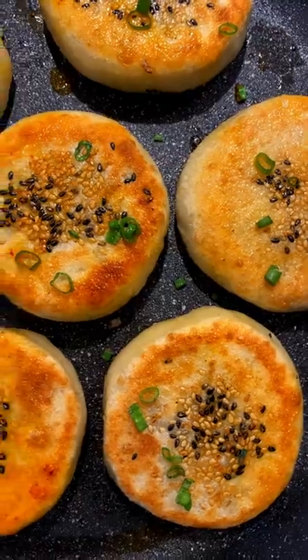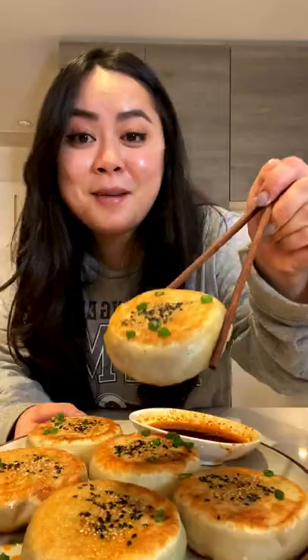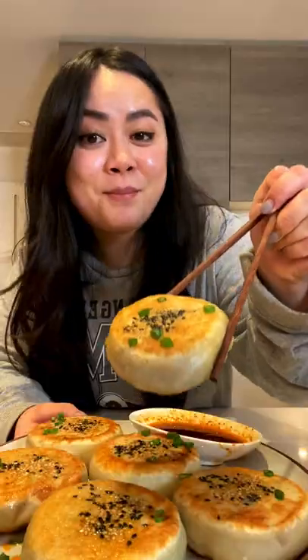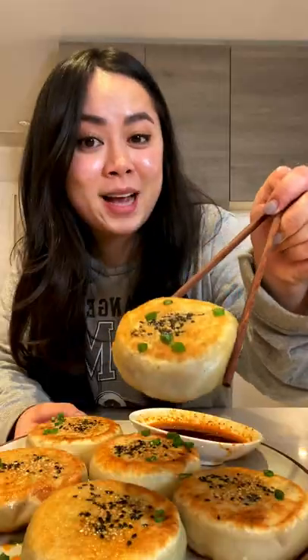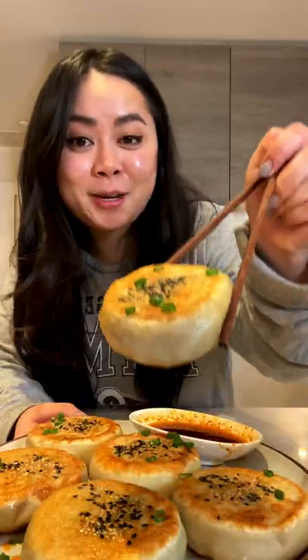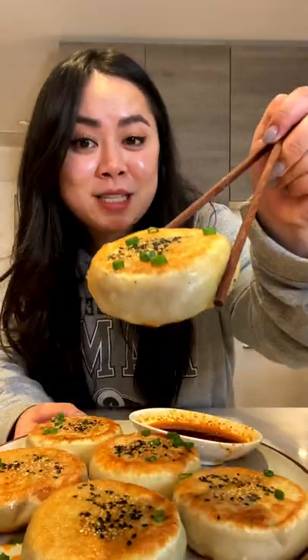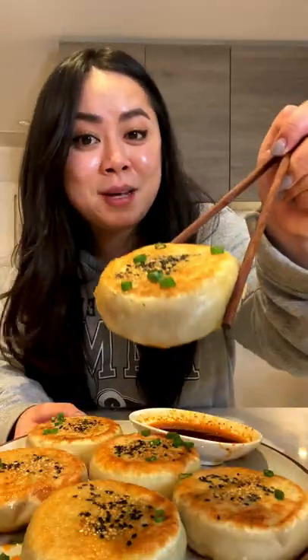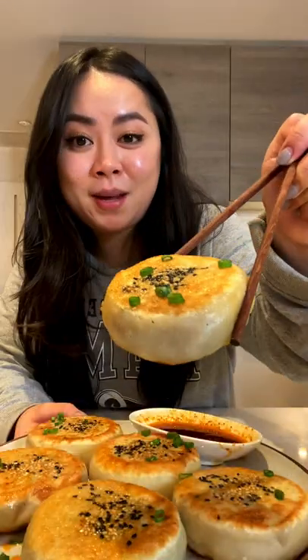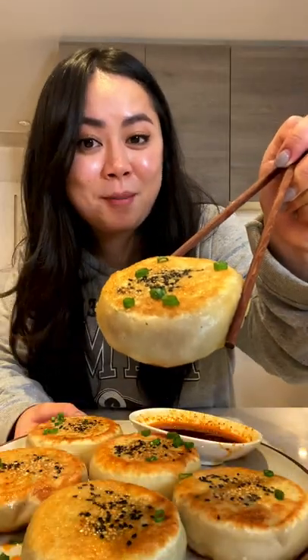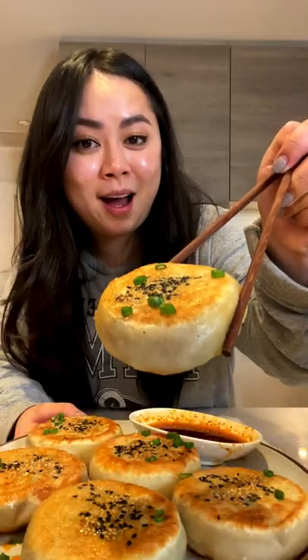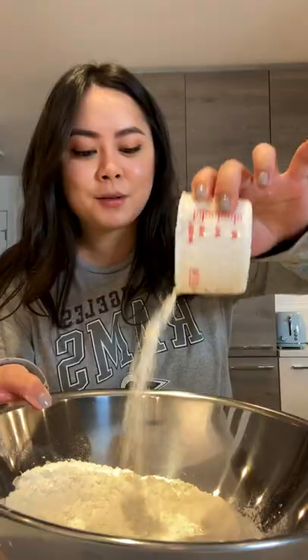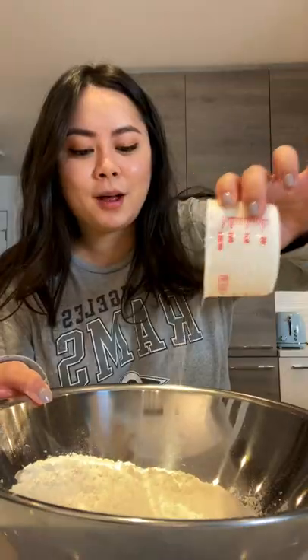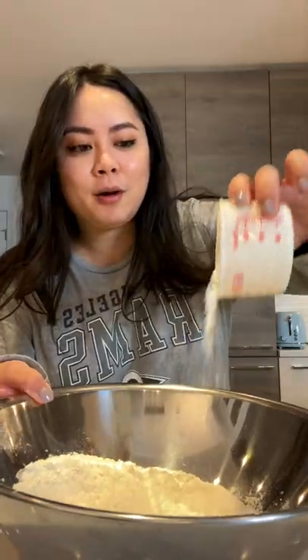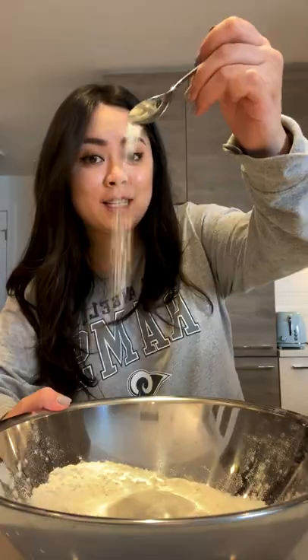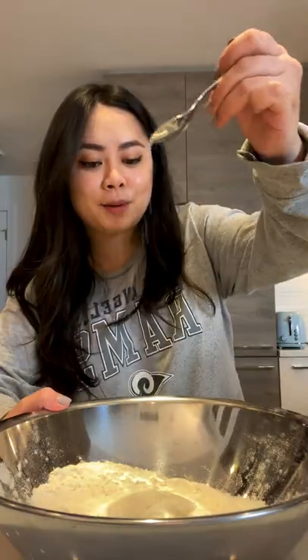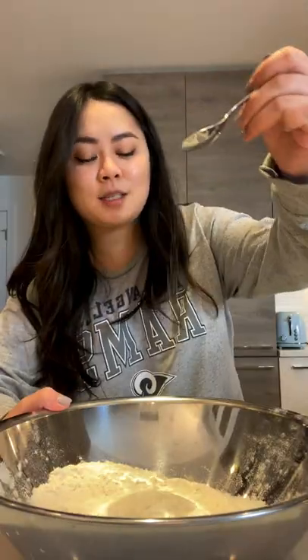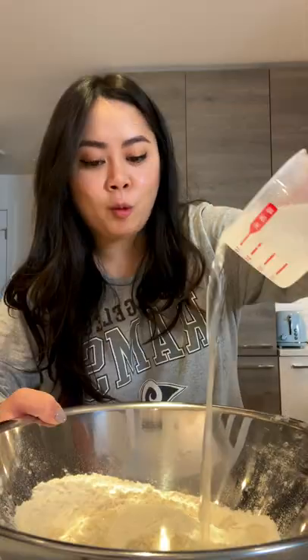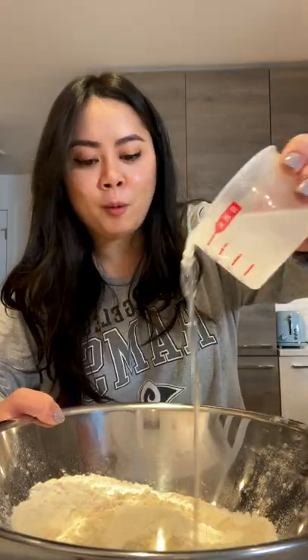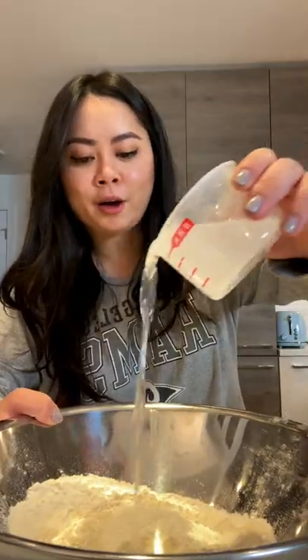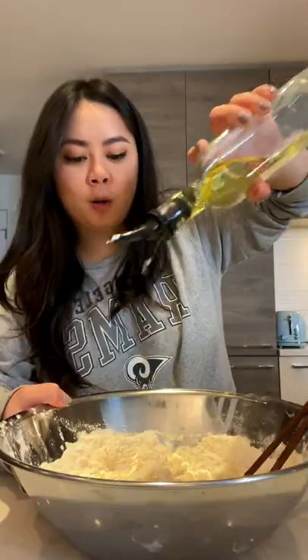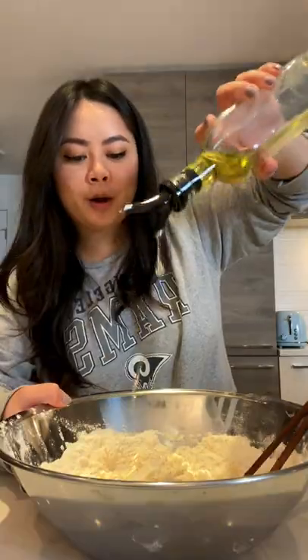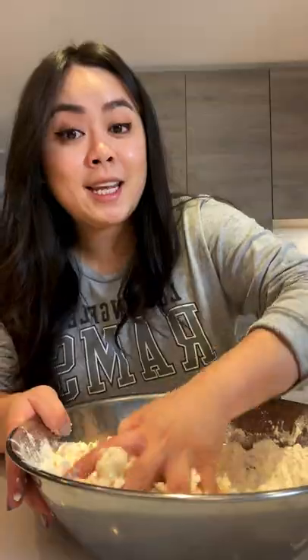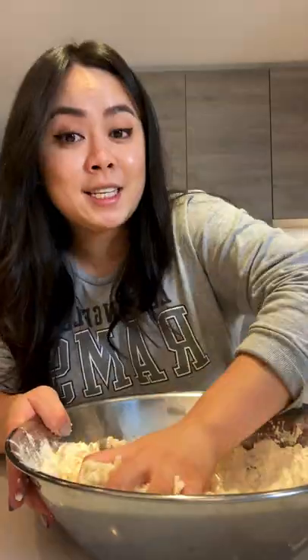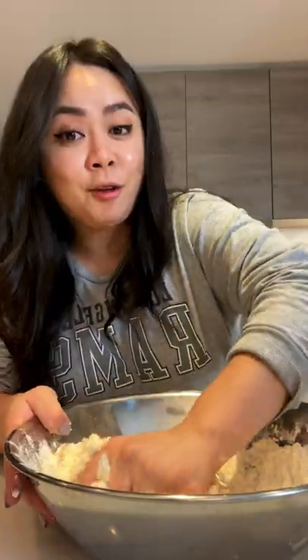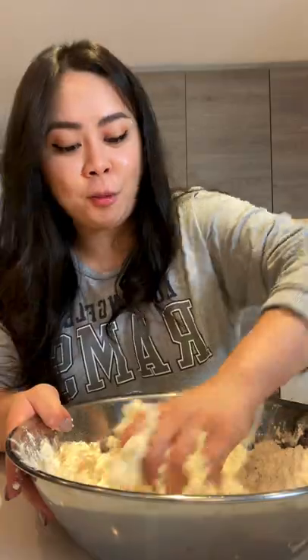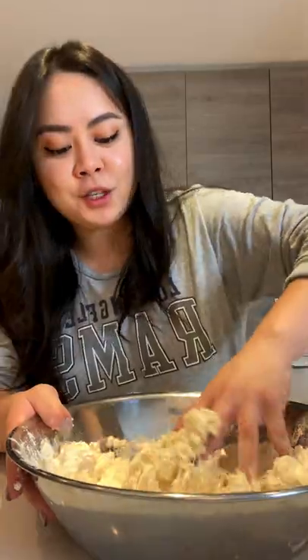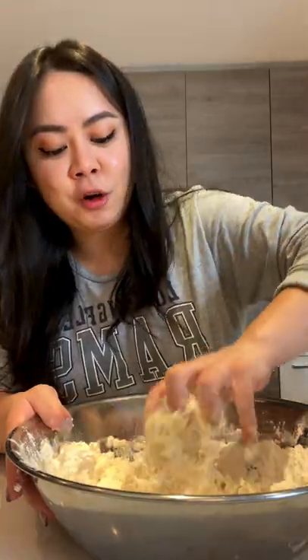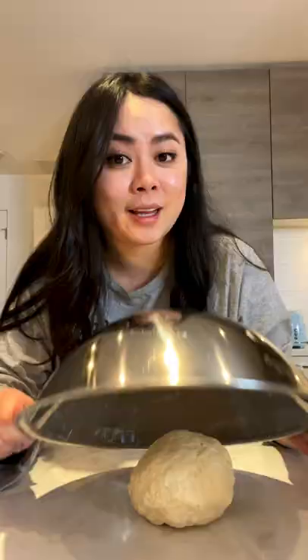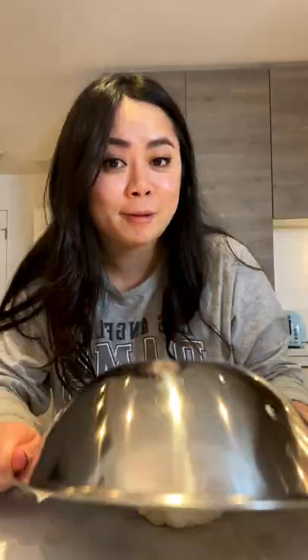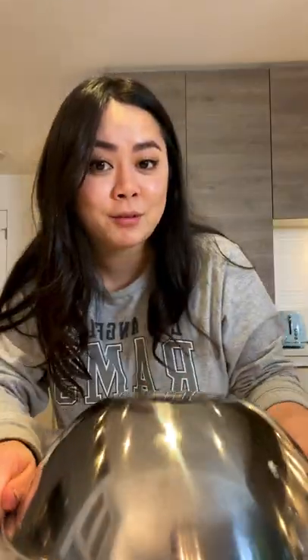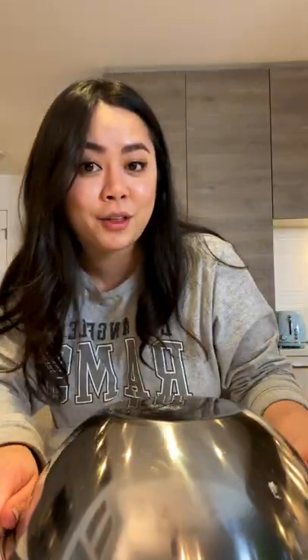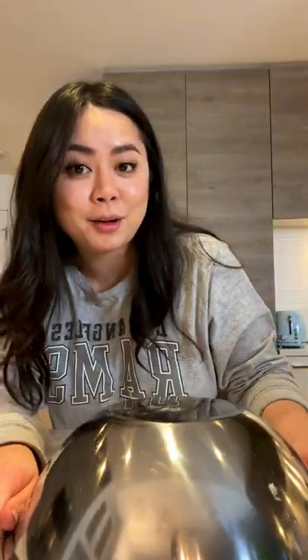The best crispy meat pie. Flour, teaspoon of salt, warm water, oil — heat until it forms into a ball. Rest for 30 minutes.